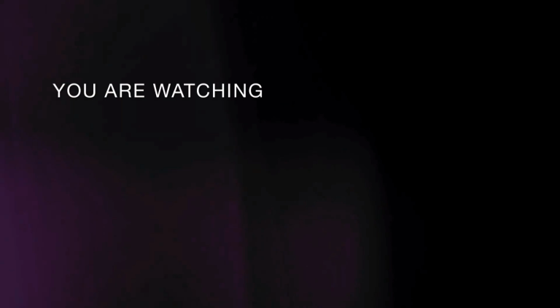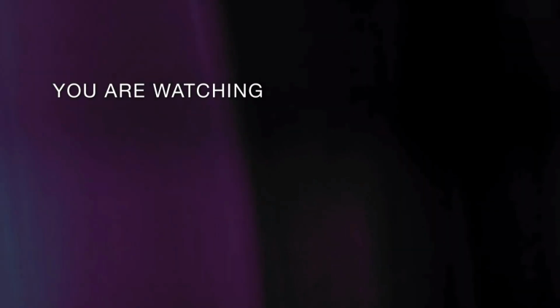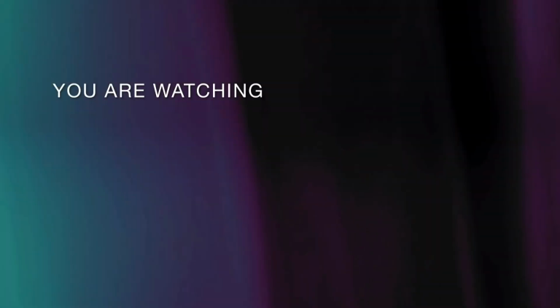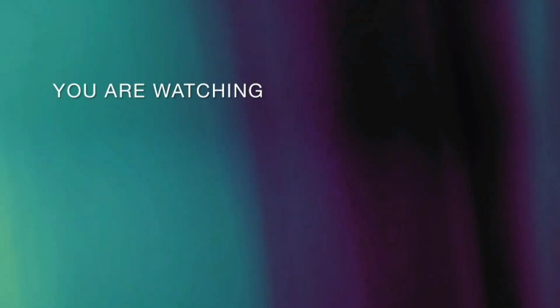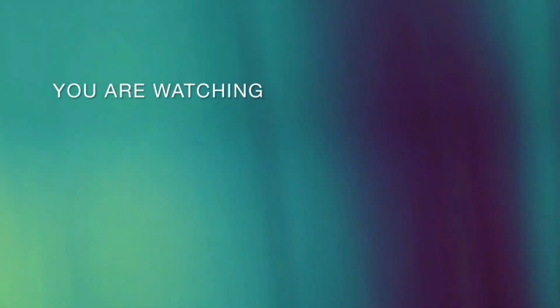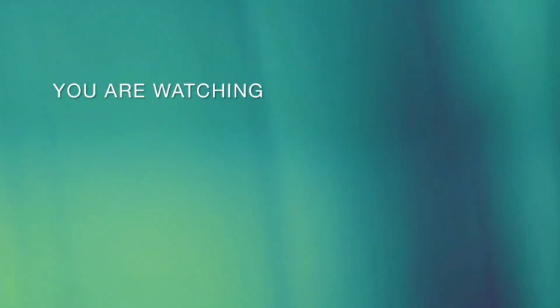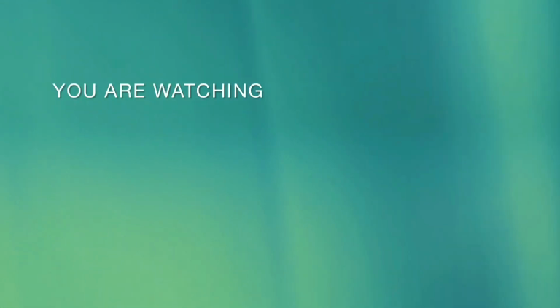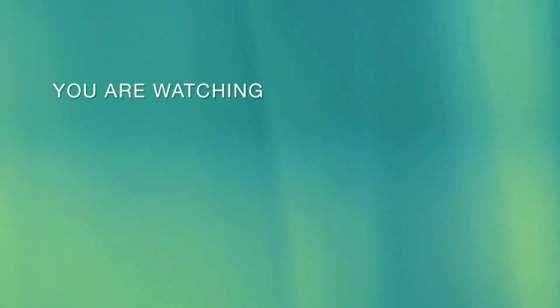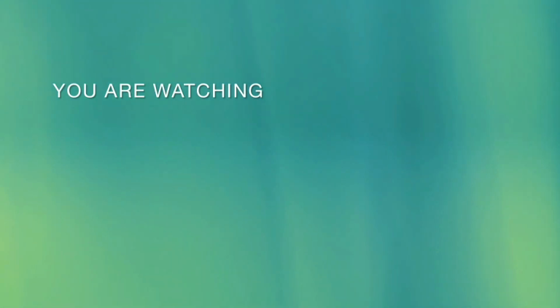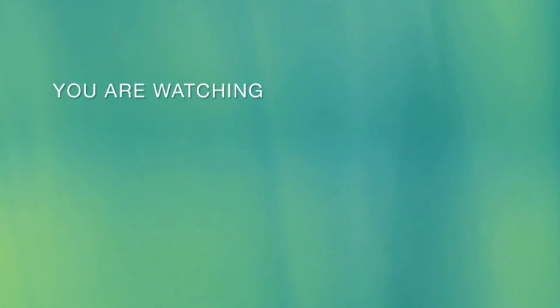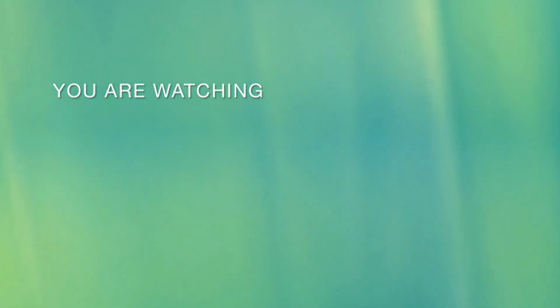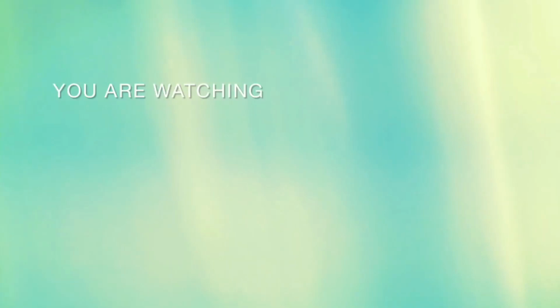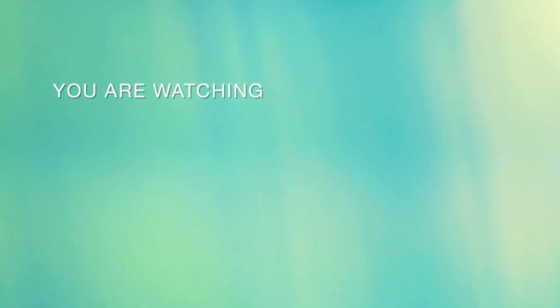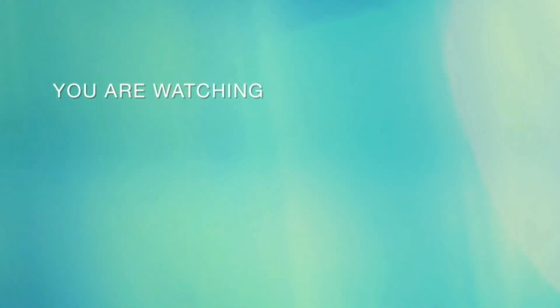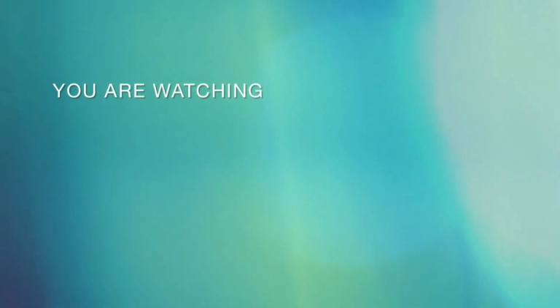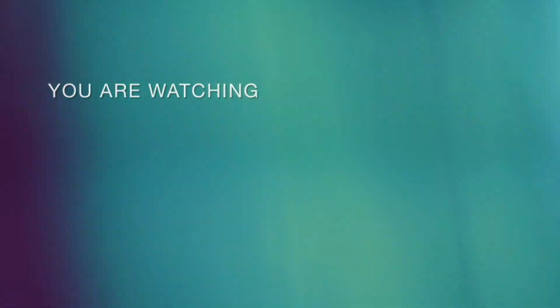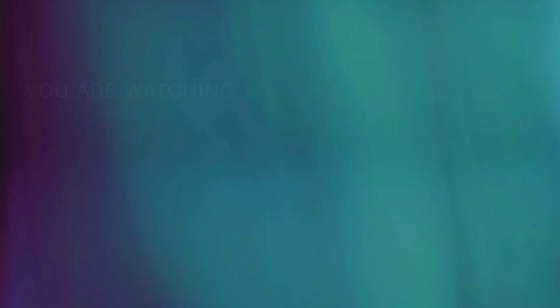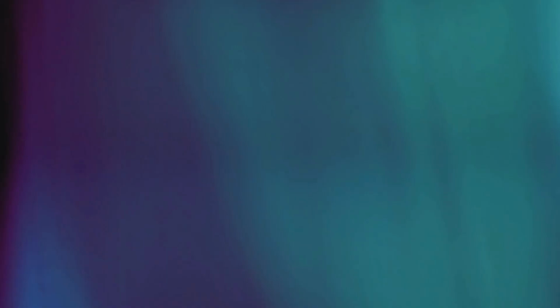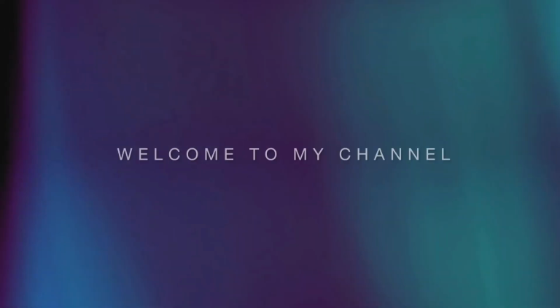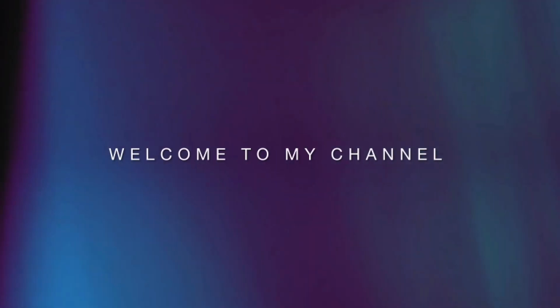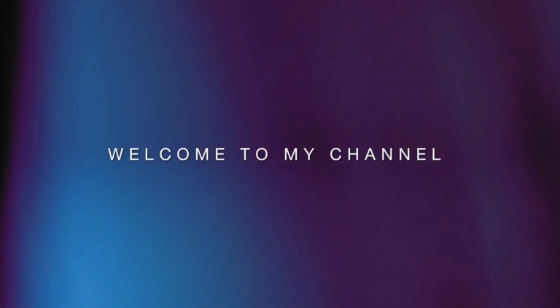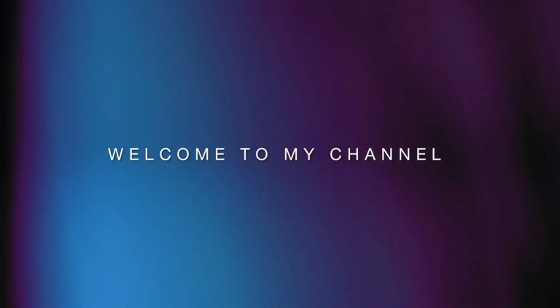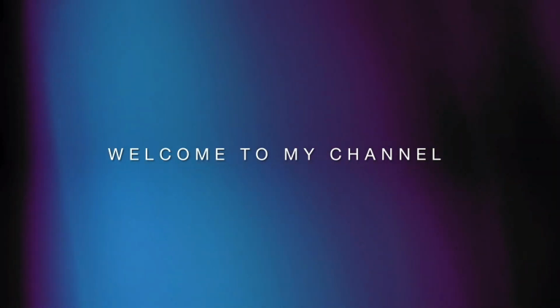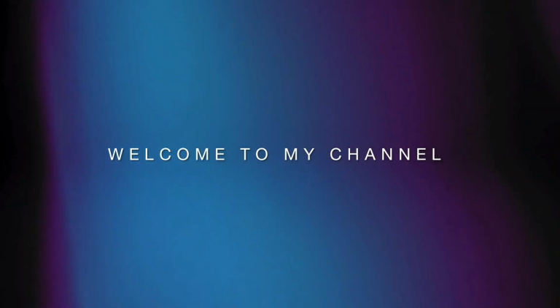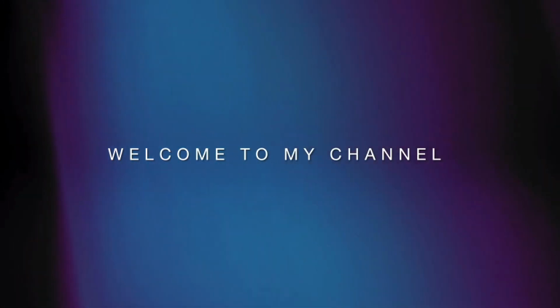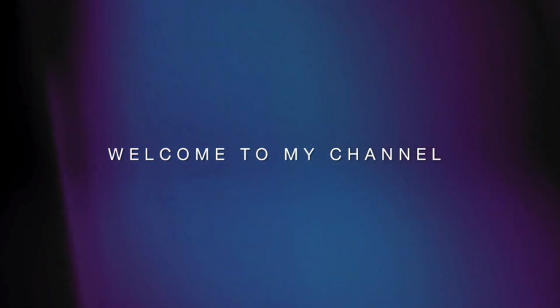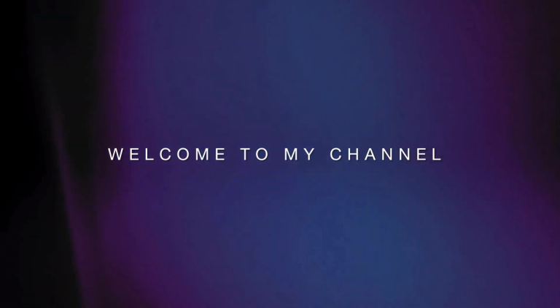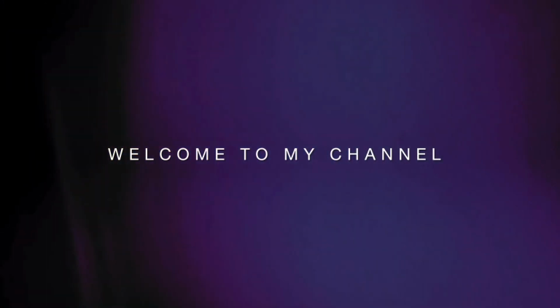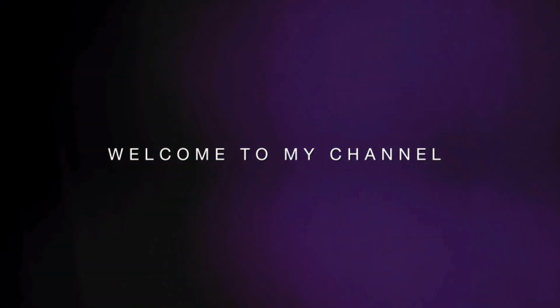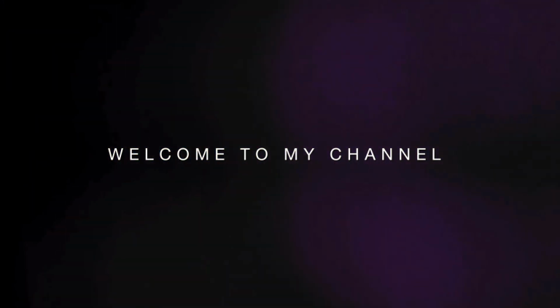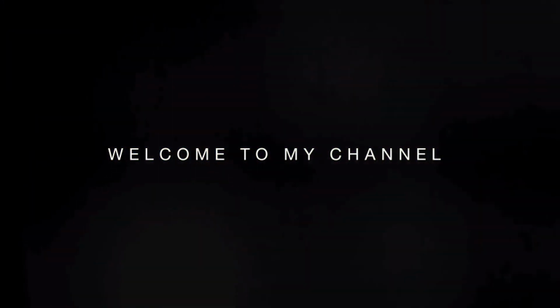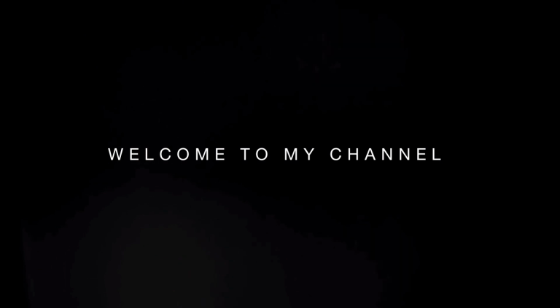Este video está patrocinado por S.T.A.L.A.N.